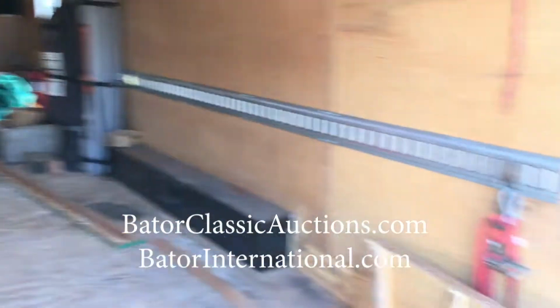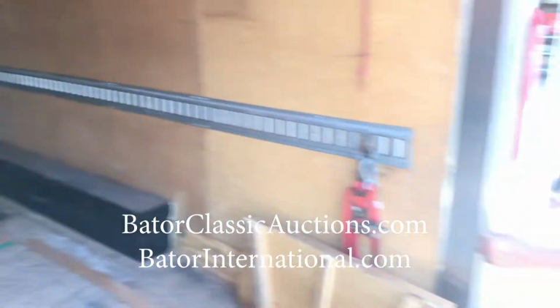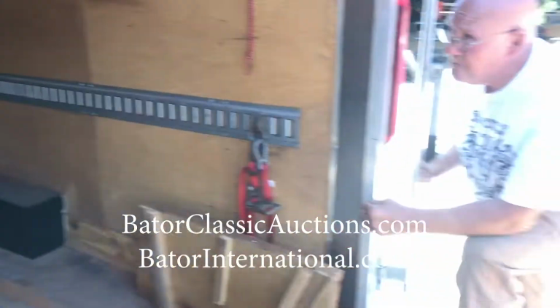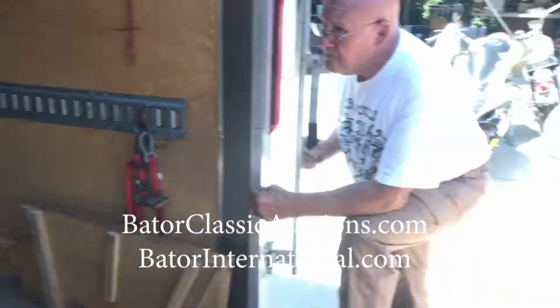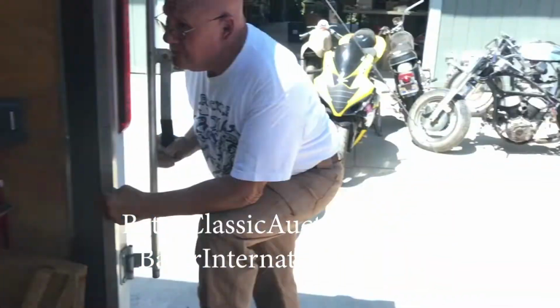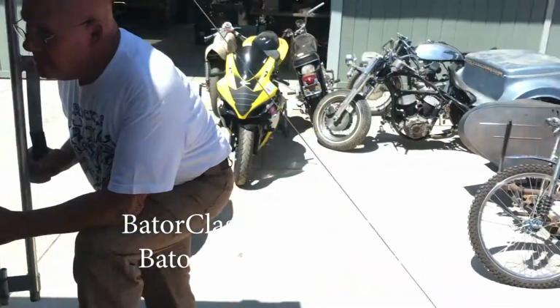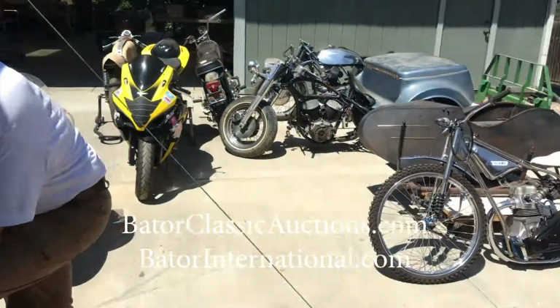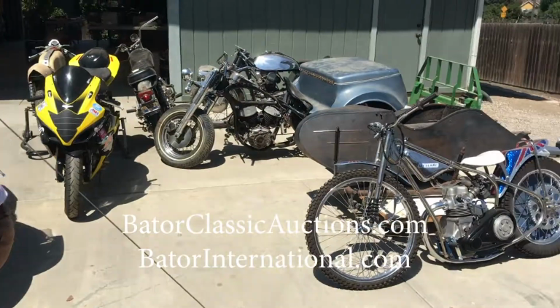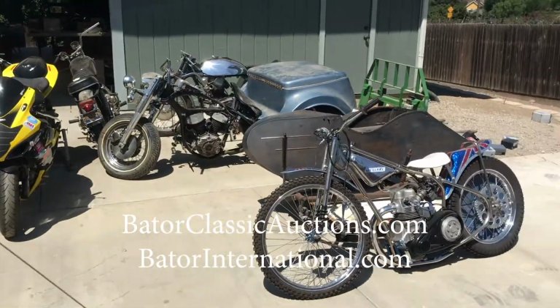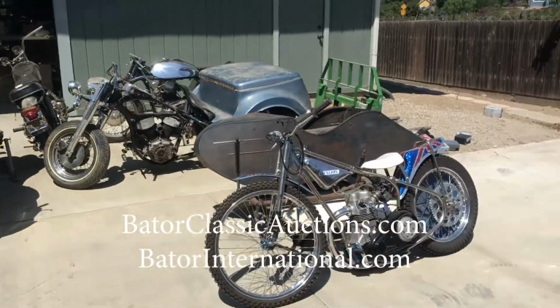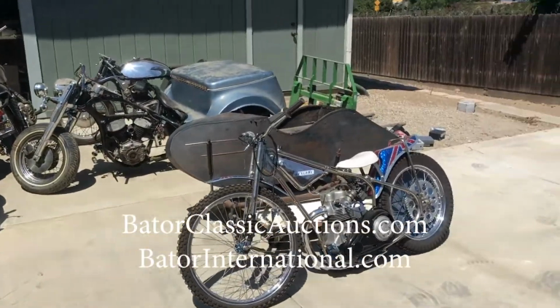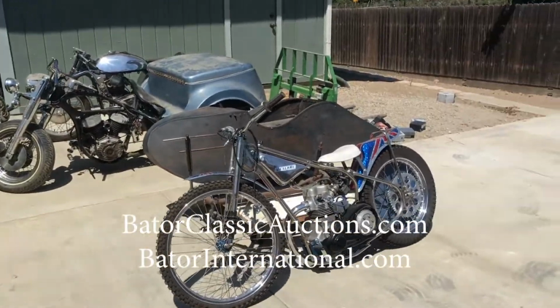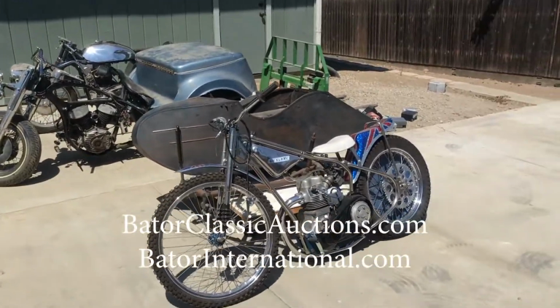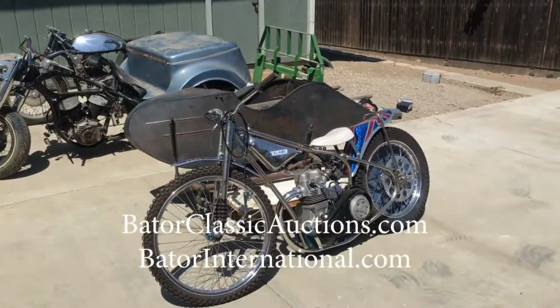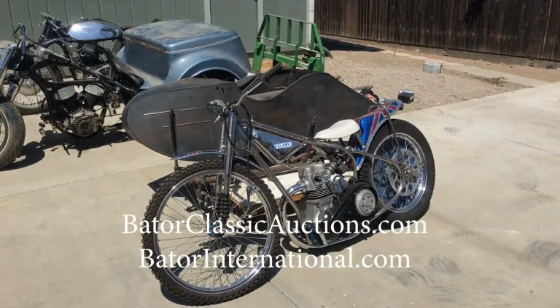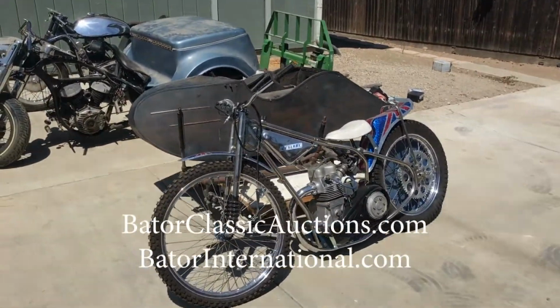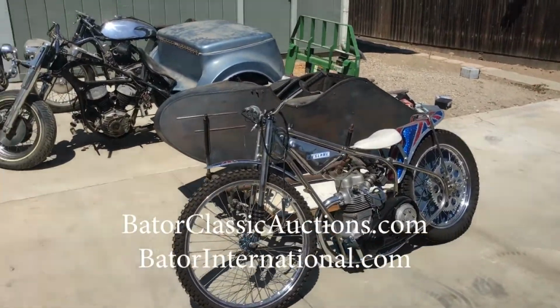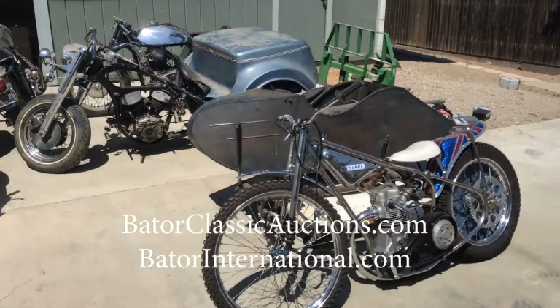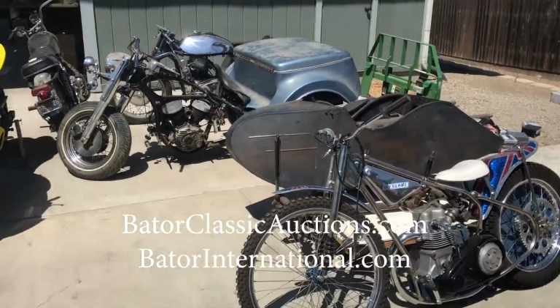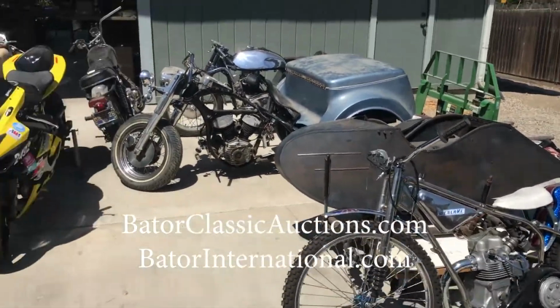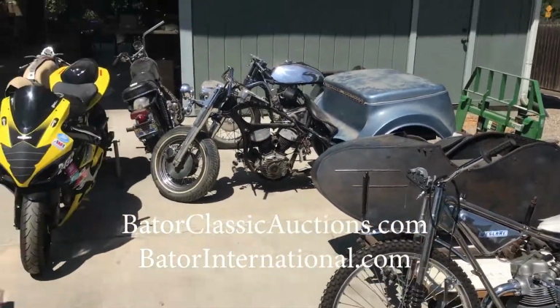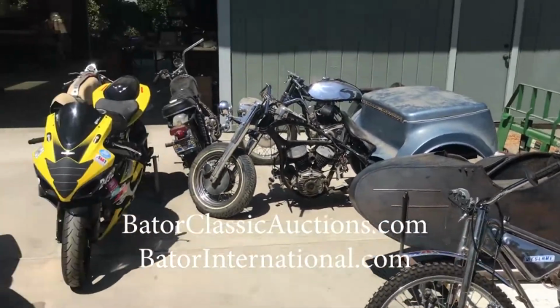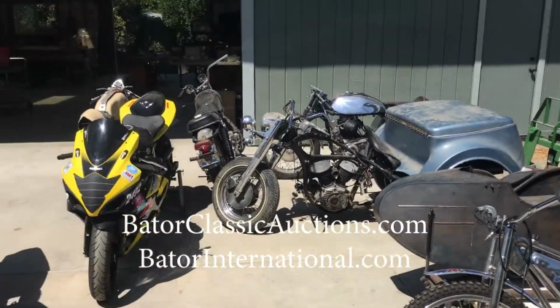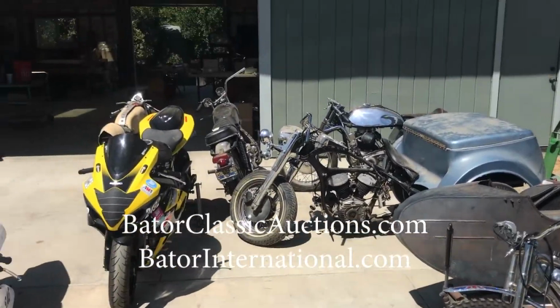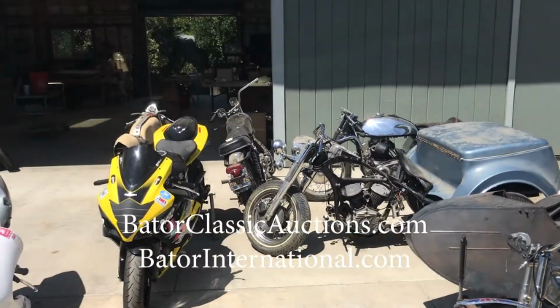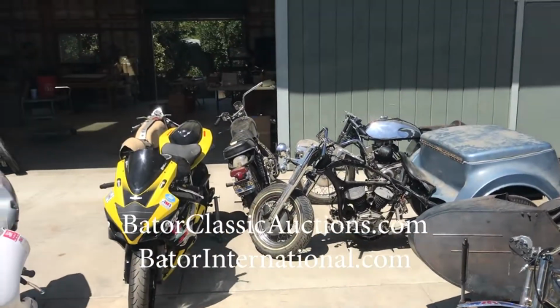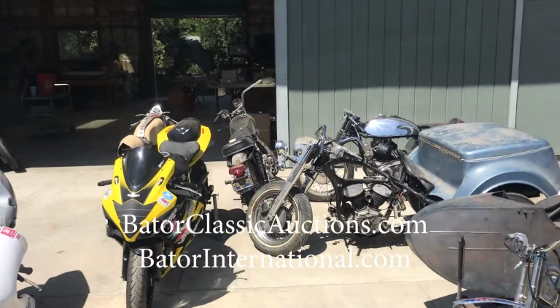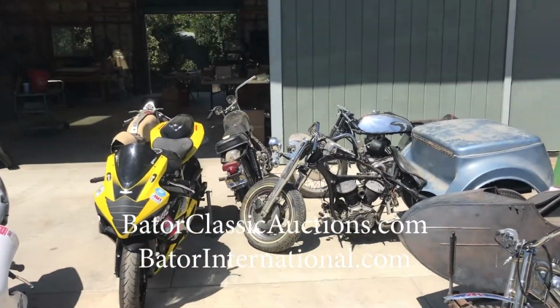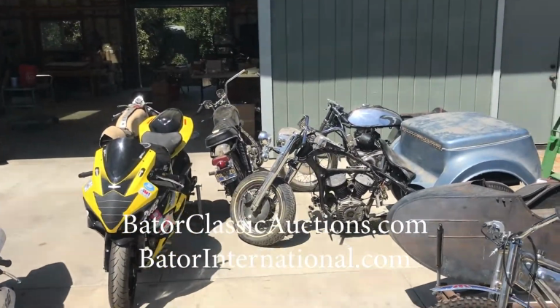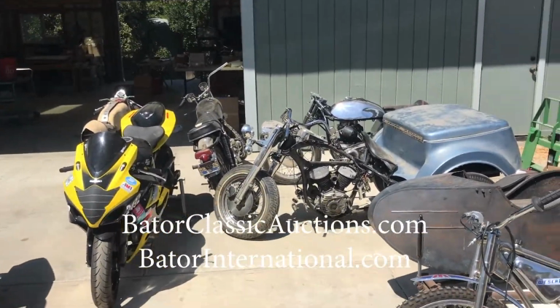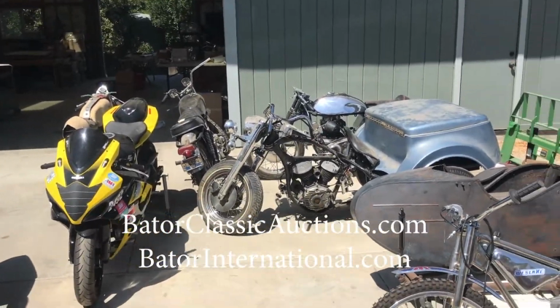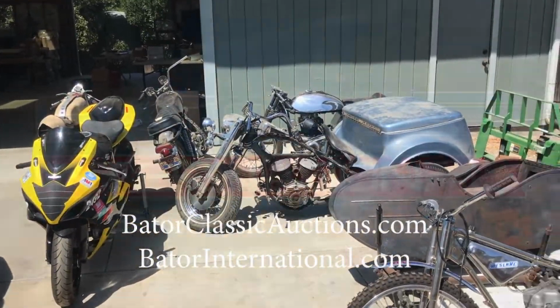We also got a lot of bikes here too — check these out. Thanks for watching, hope you like our videos.